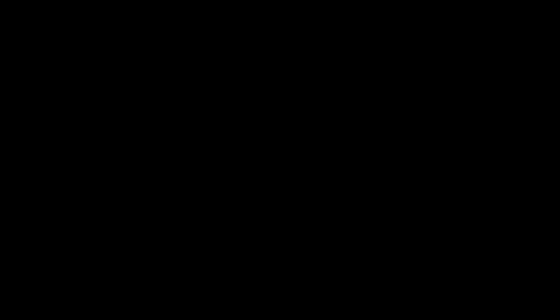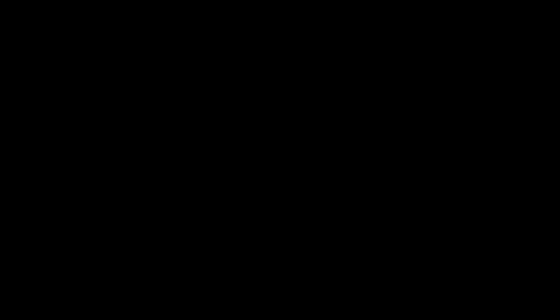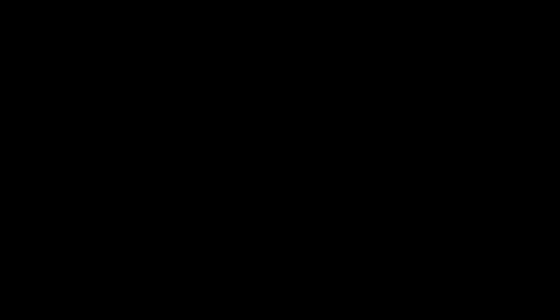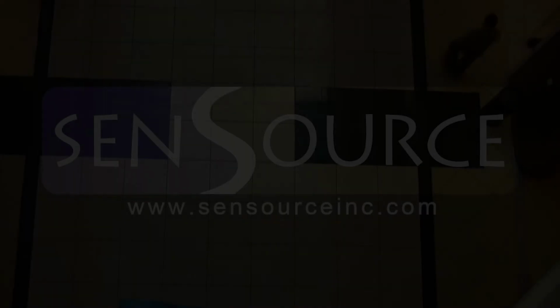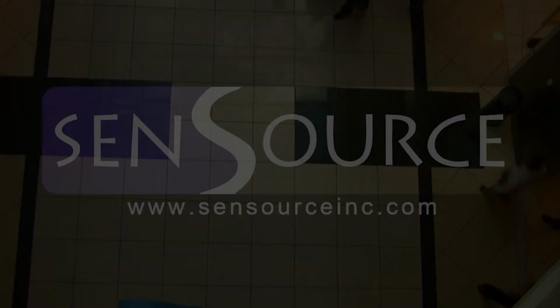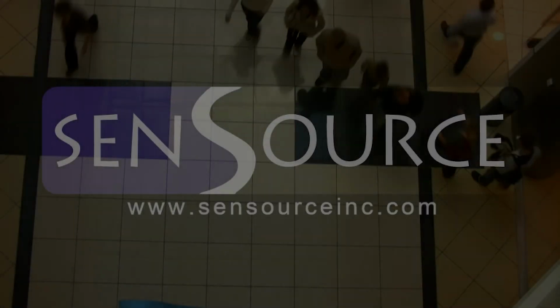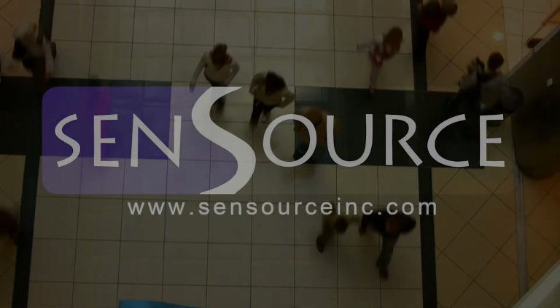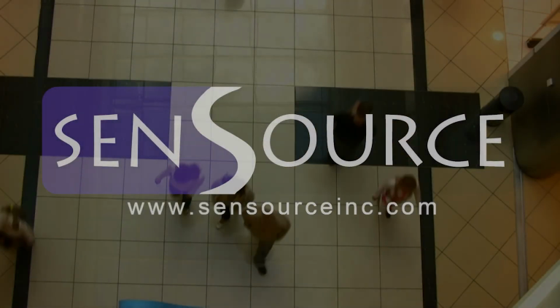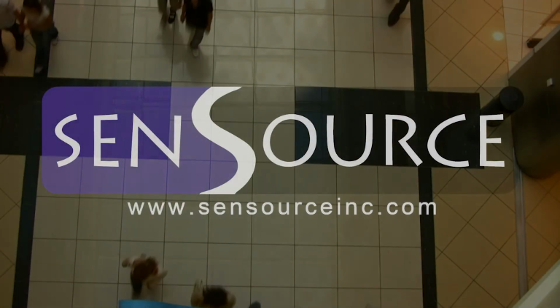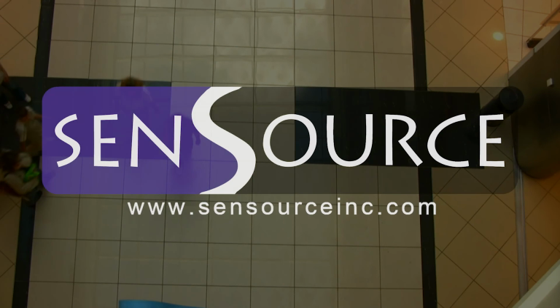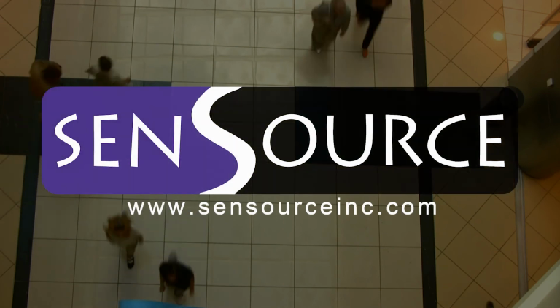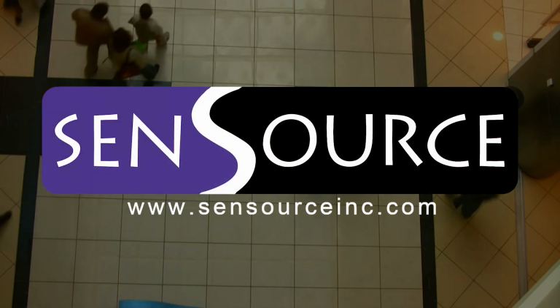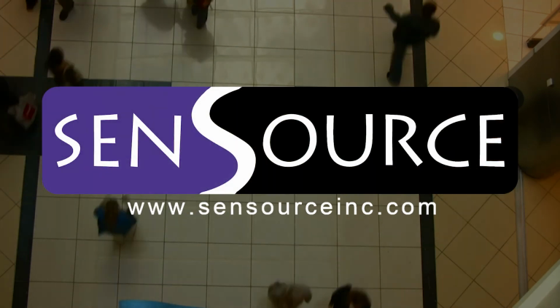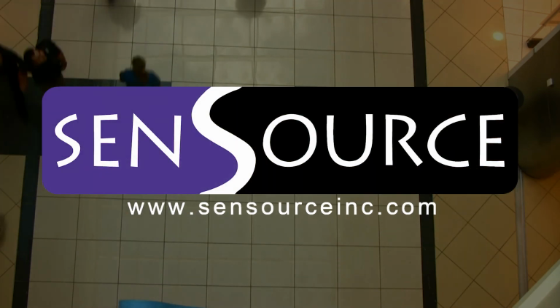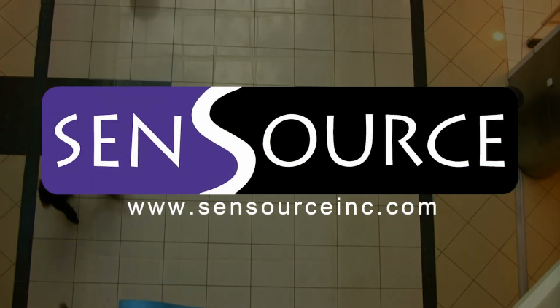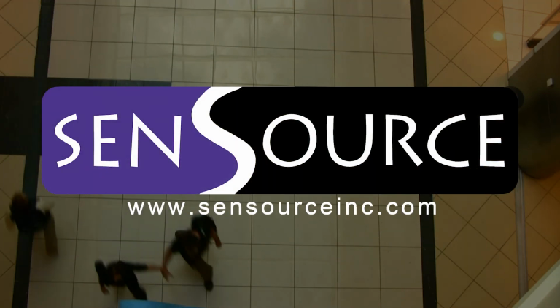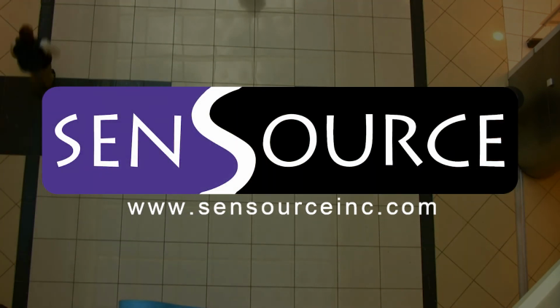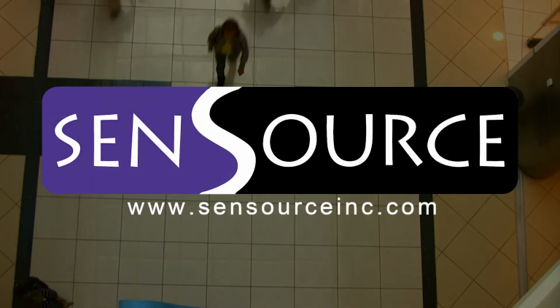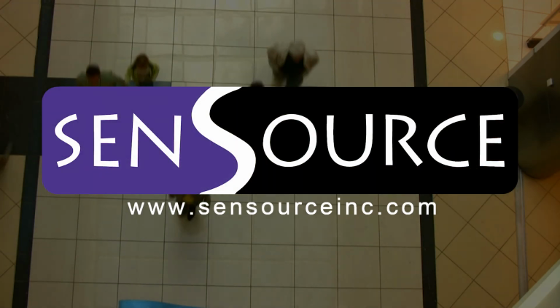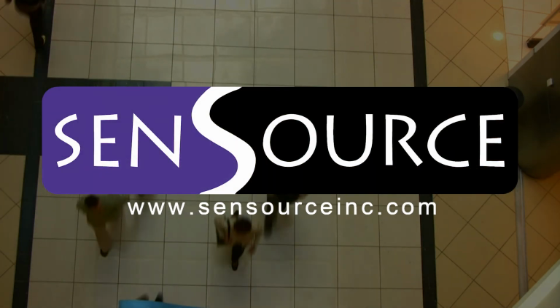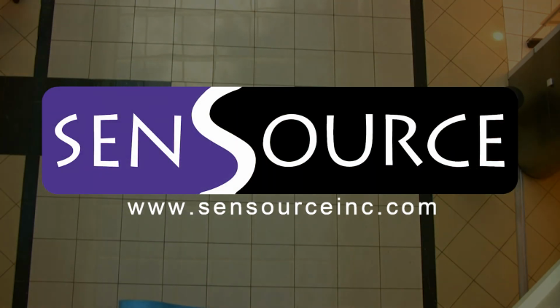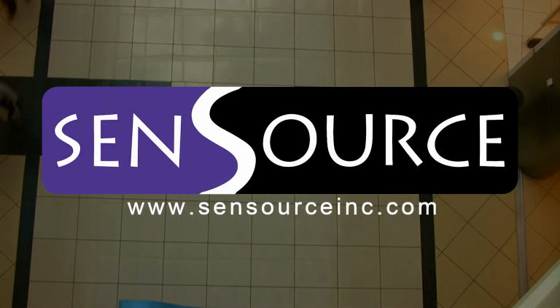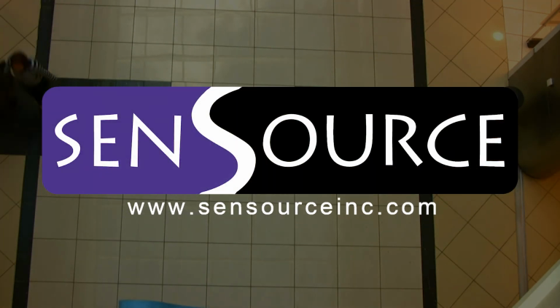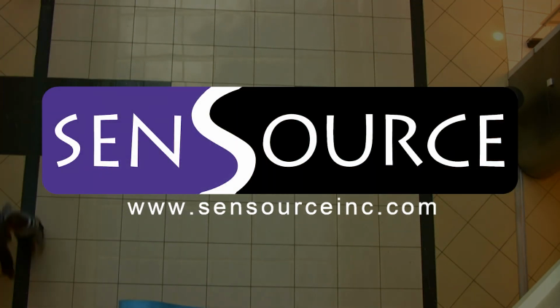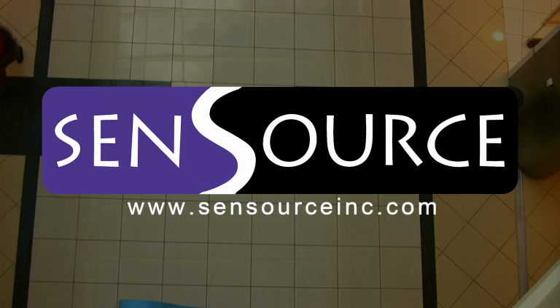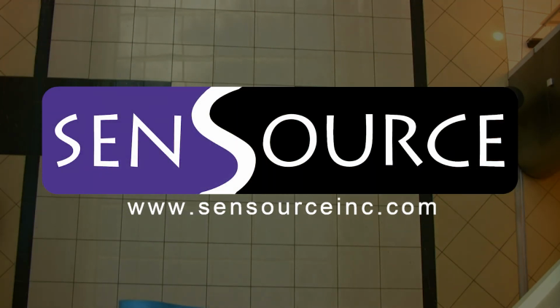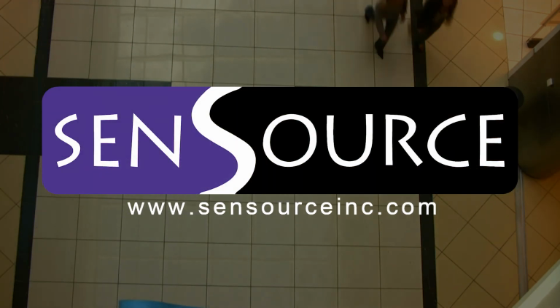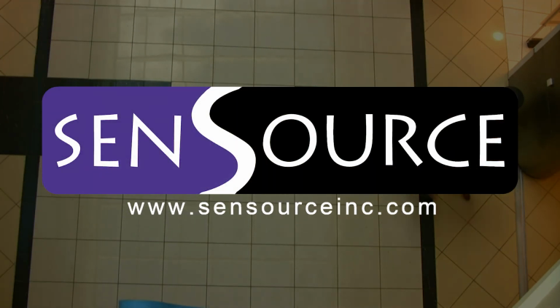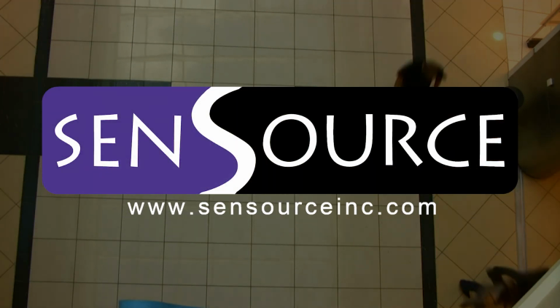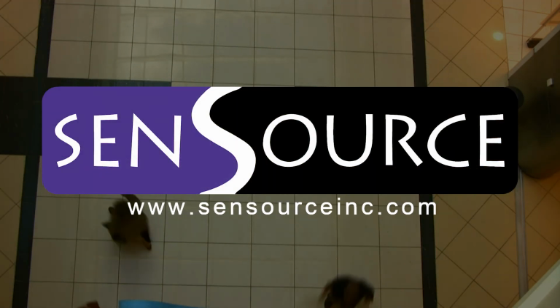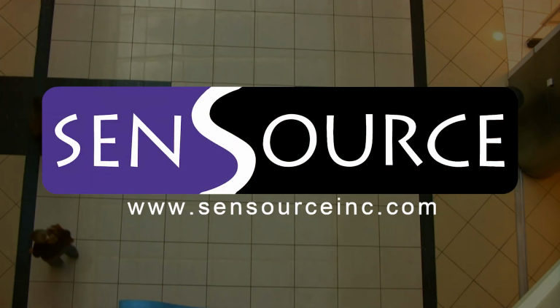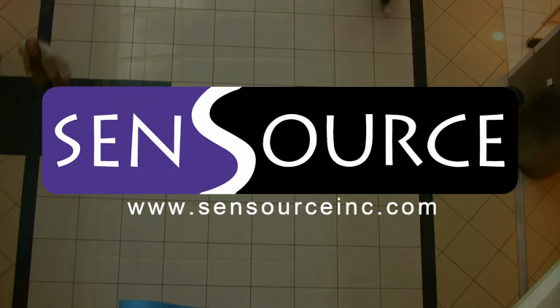Contact Sensource to learn more at www.sensourceinc.com.